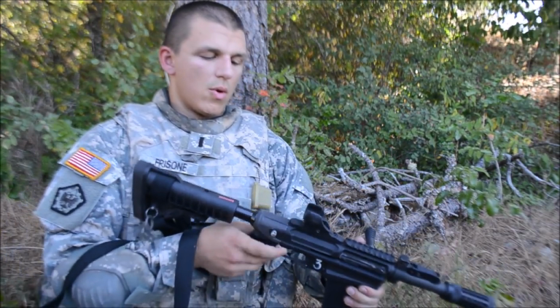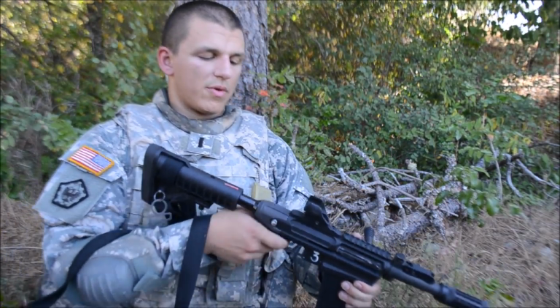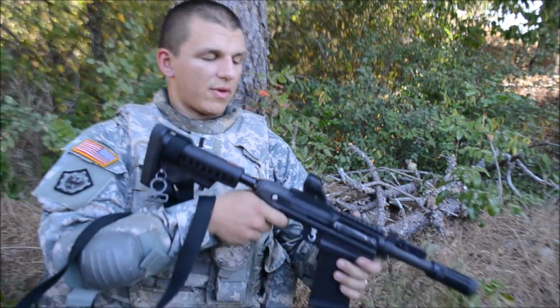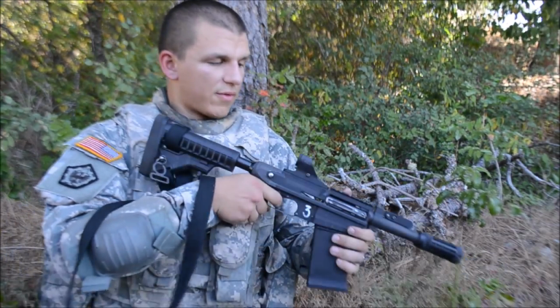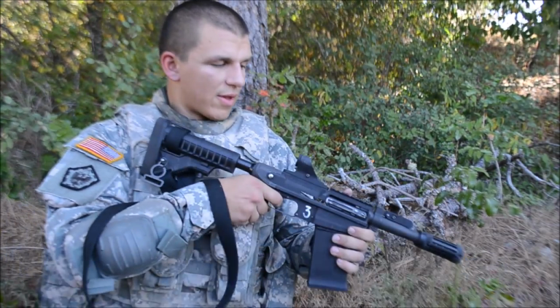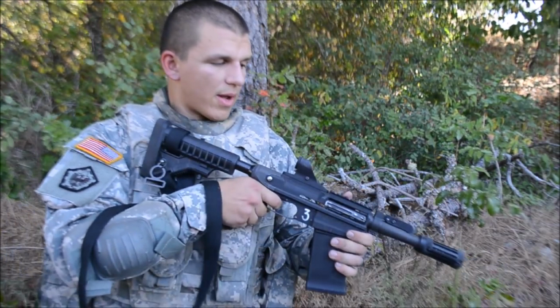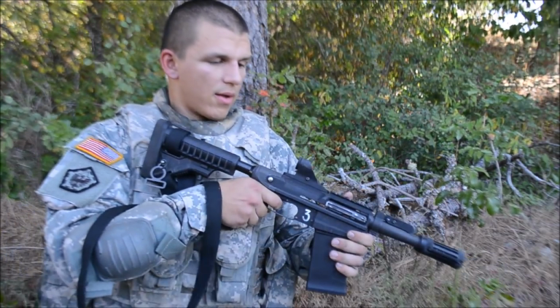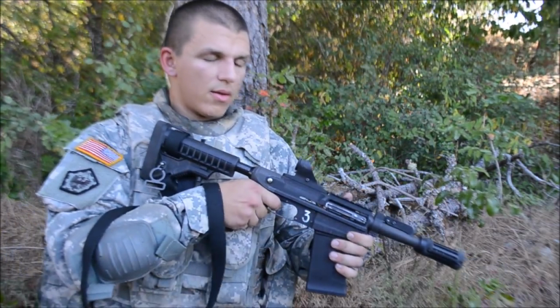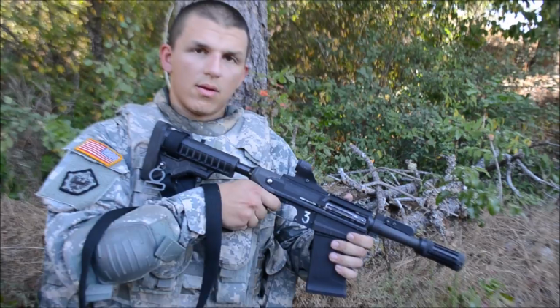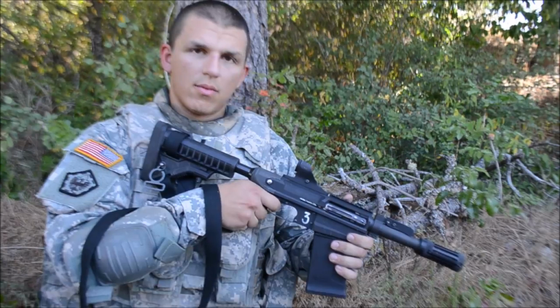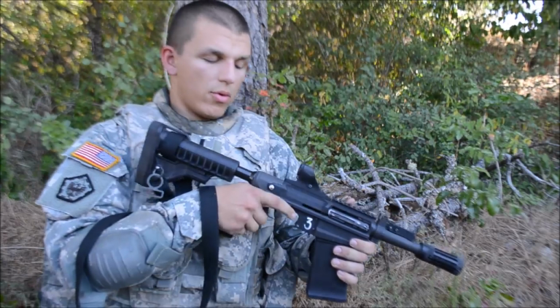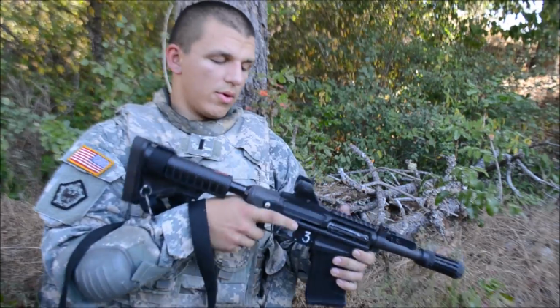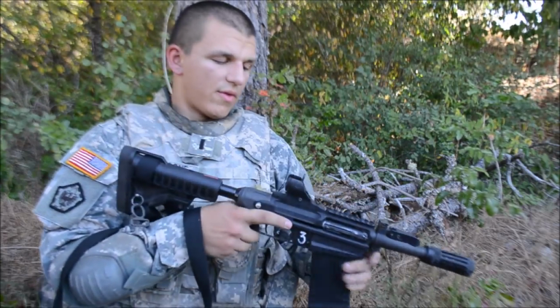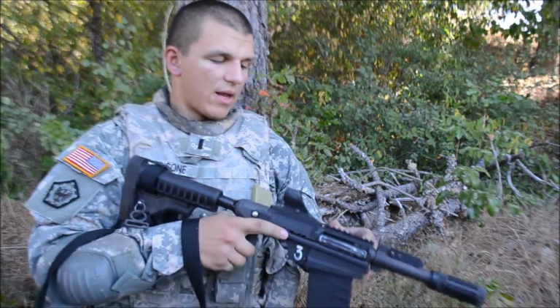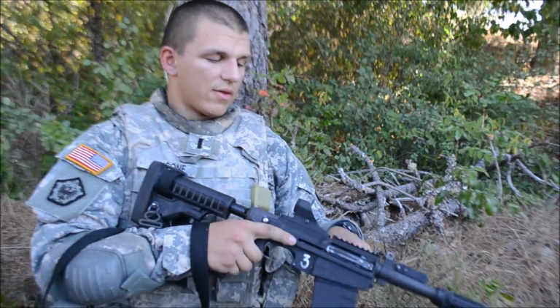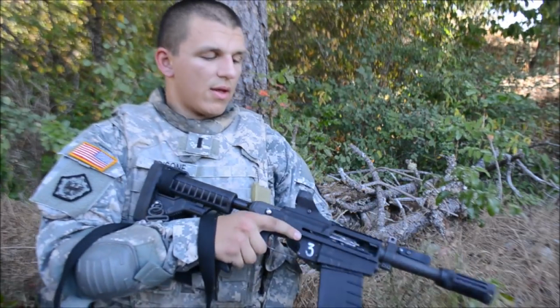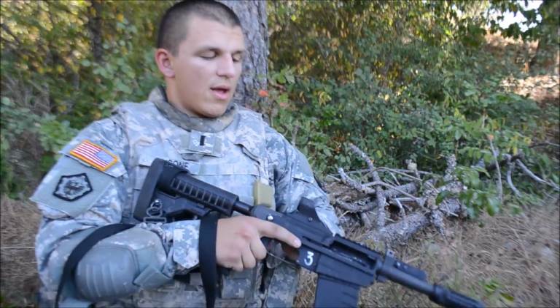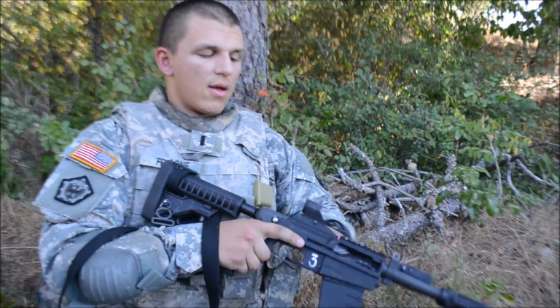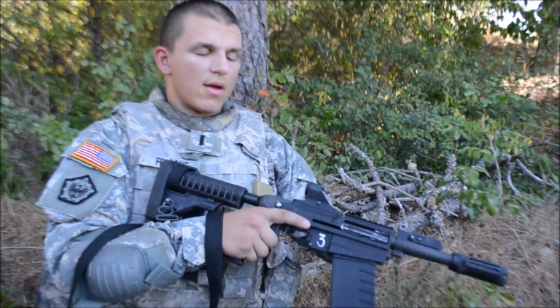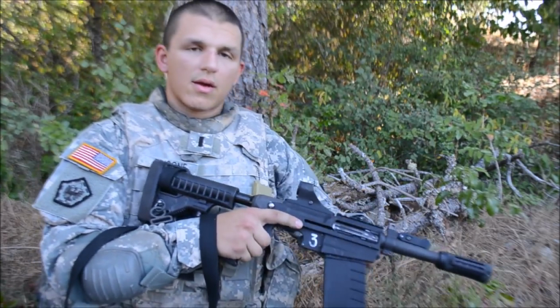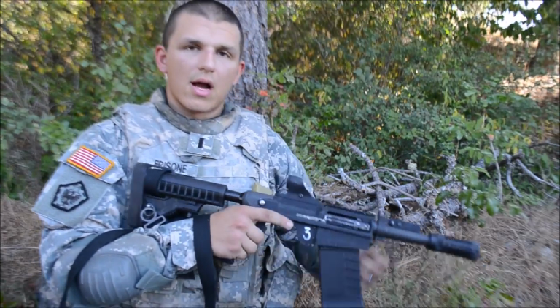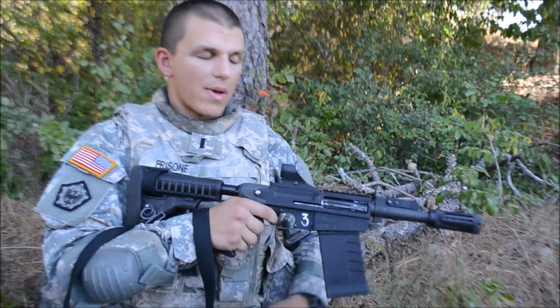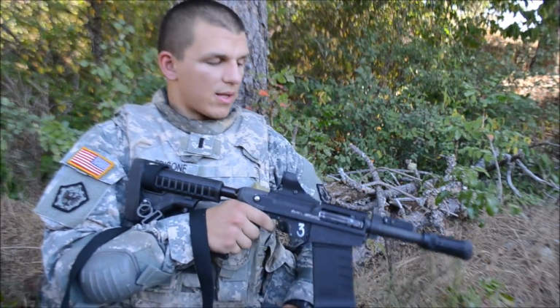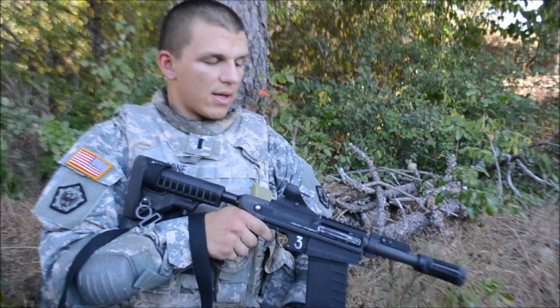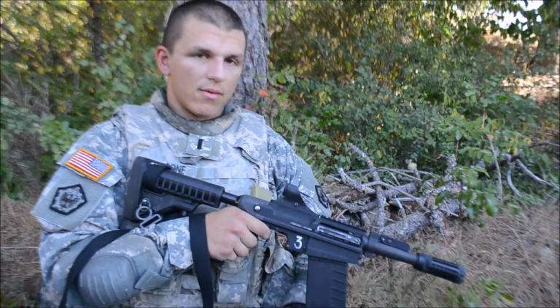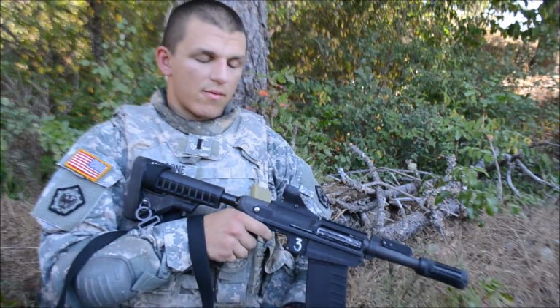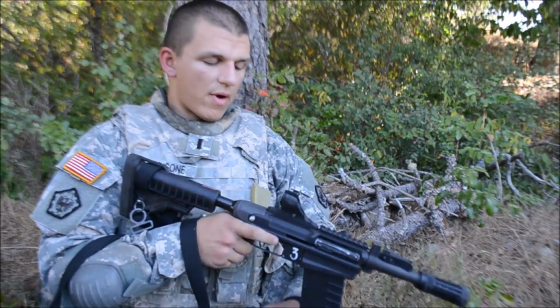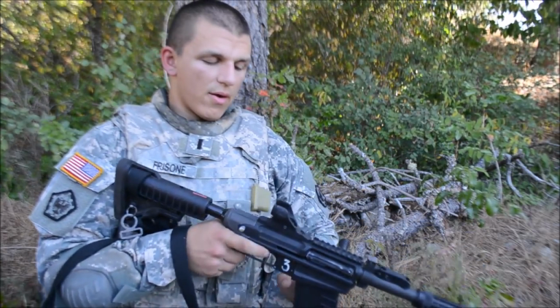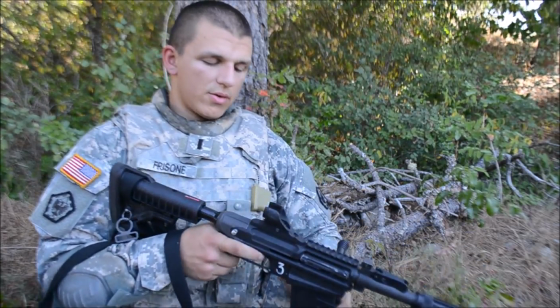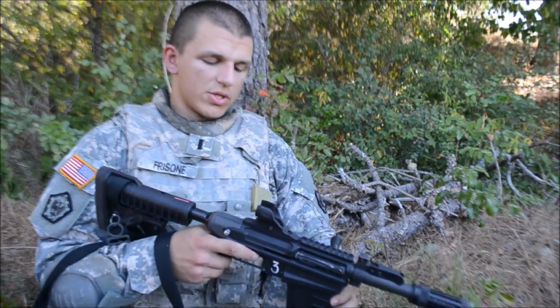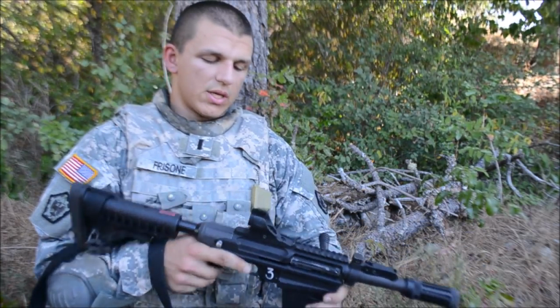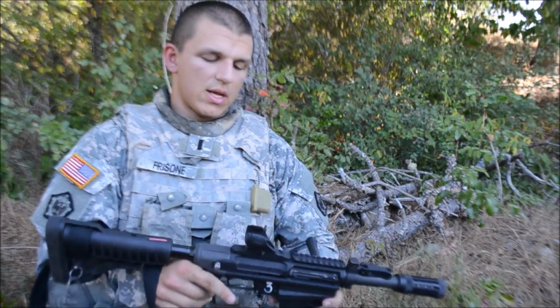Weapons safe to semi. It's that easy. Cock back again. Fire. Just like that.